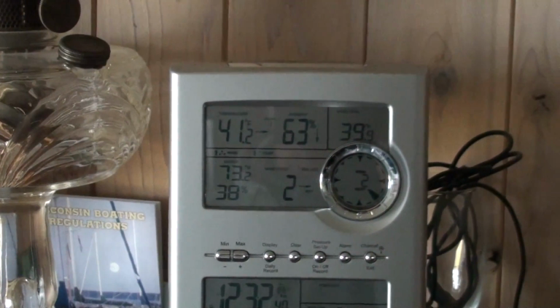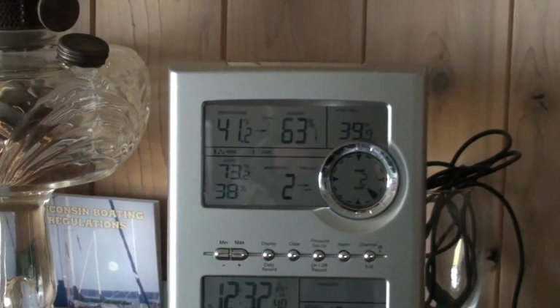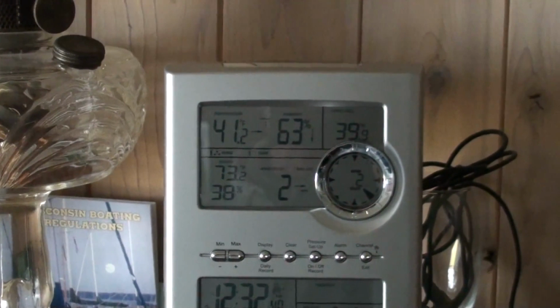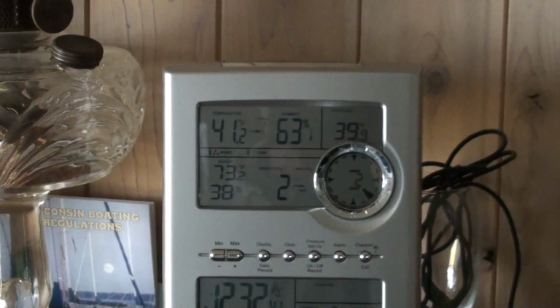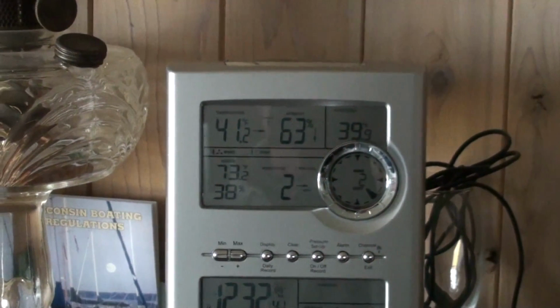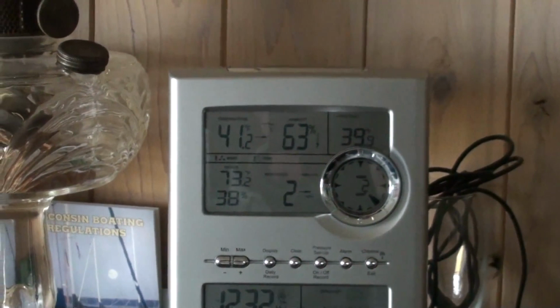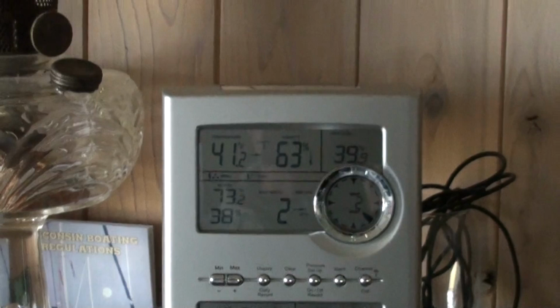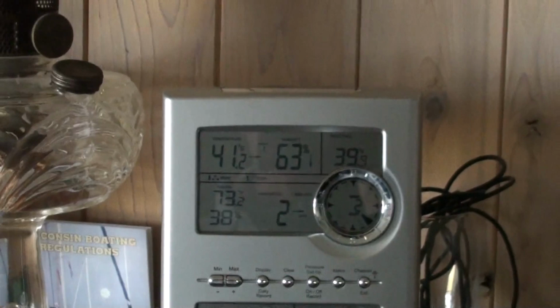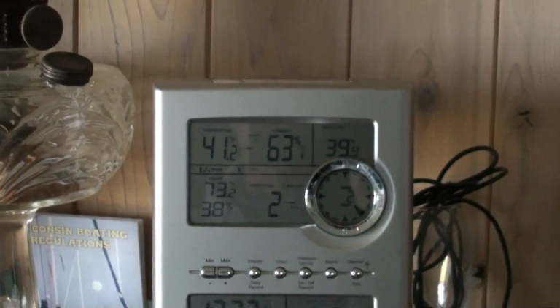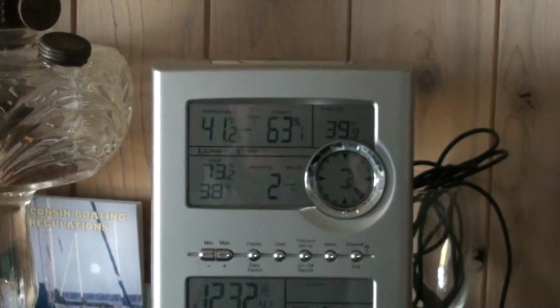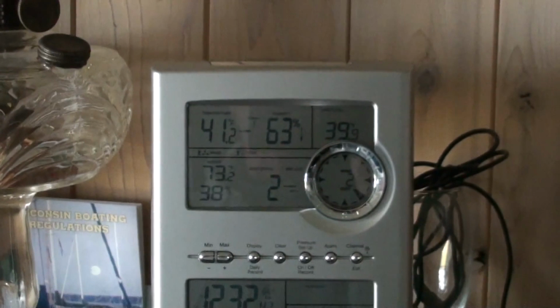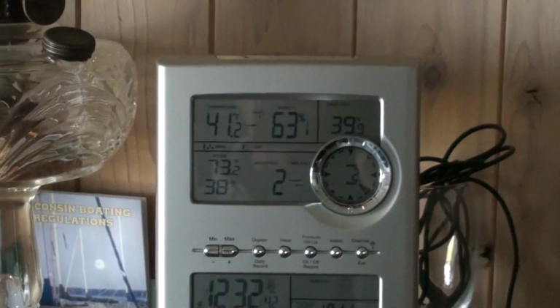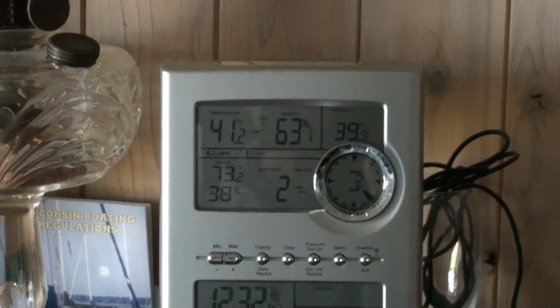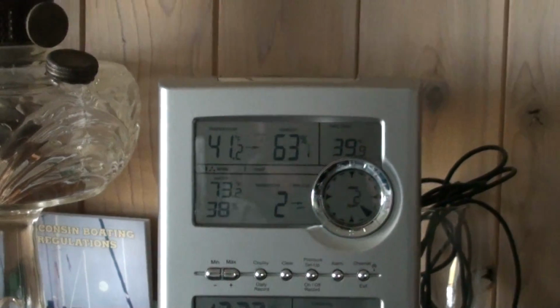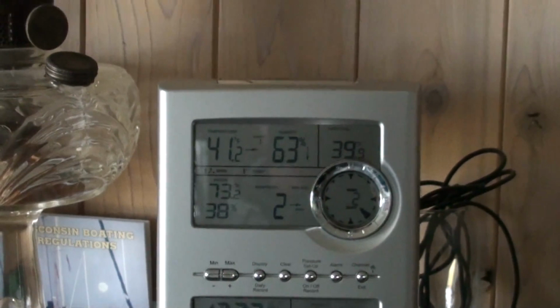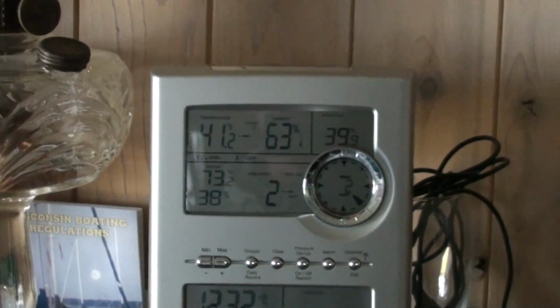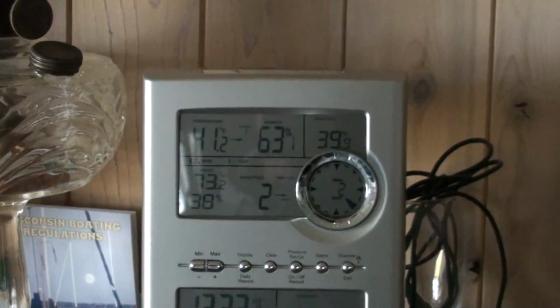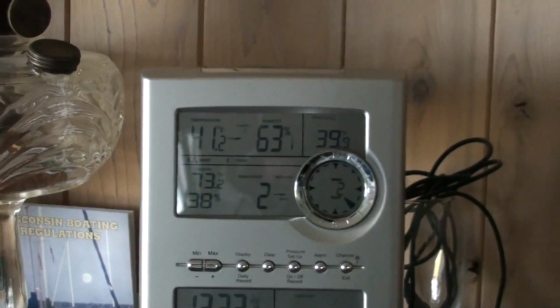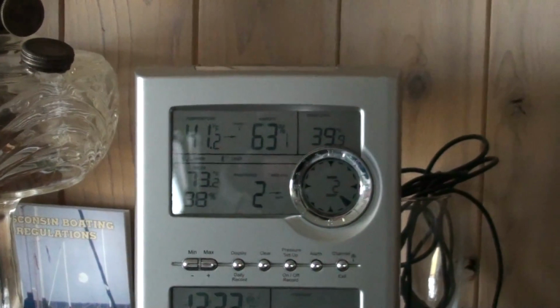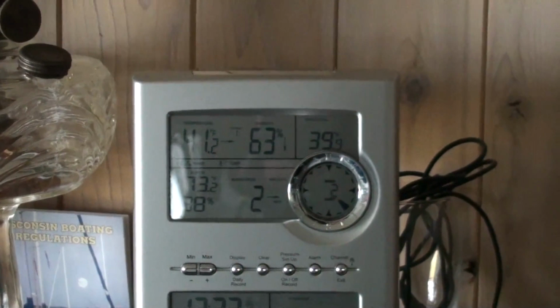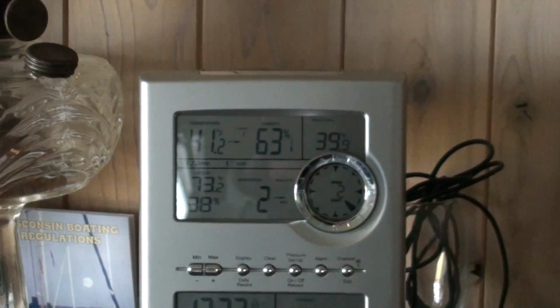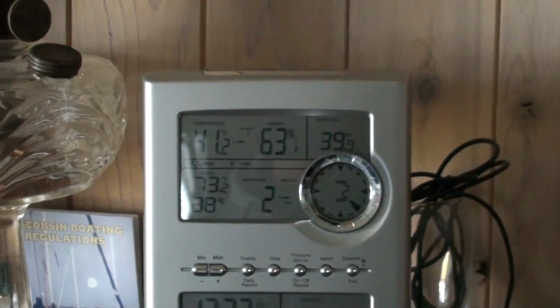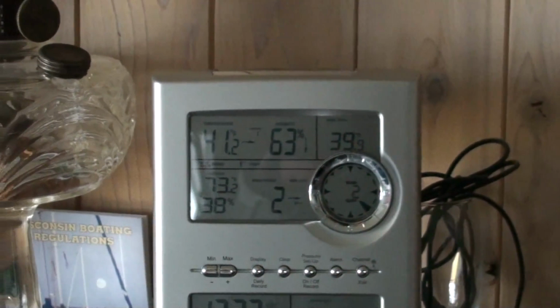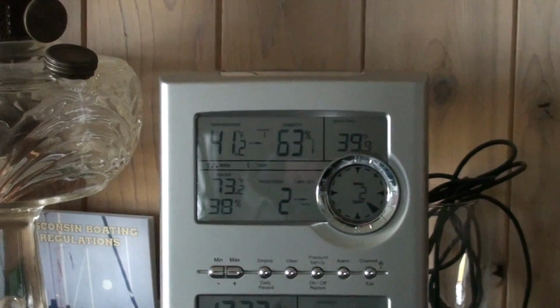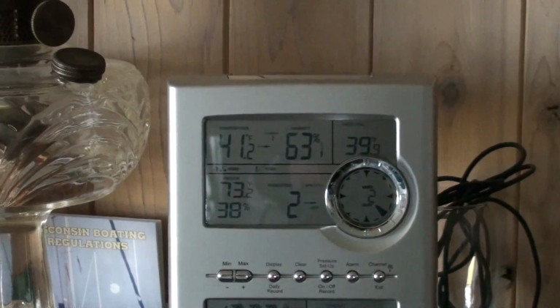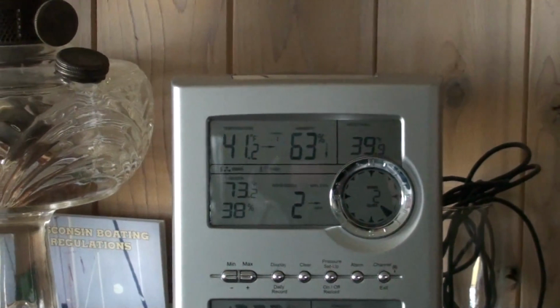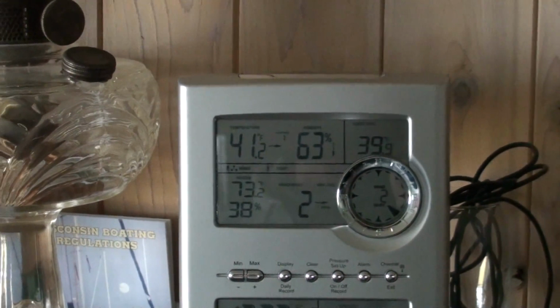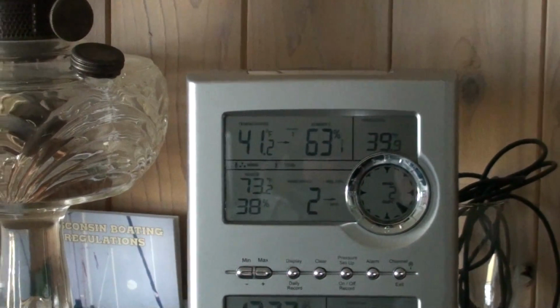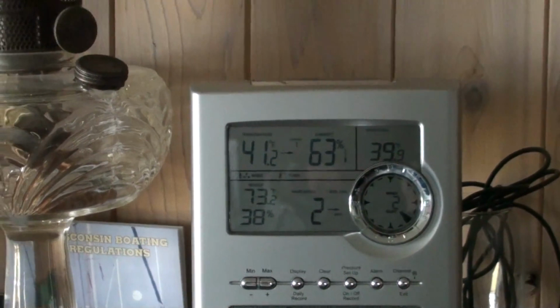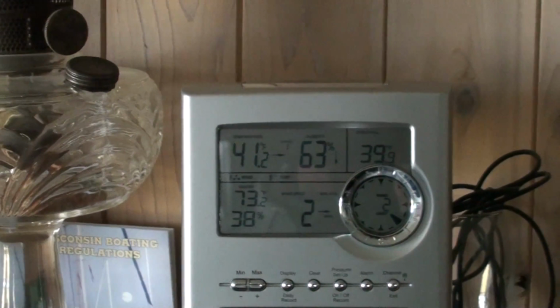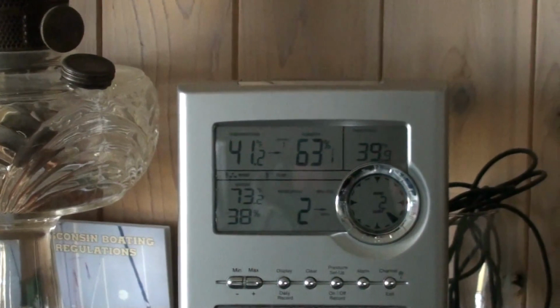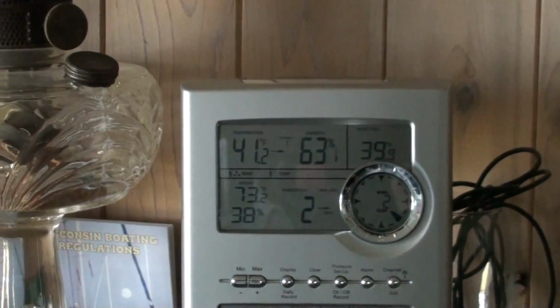There's no snow on the ground to help reflect either. So I'm pretty happy with the setup so far.